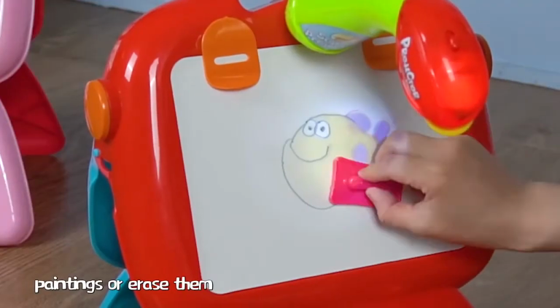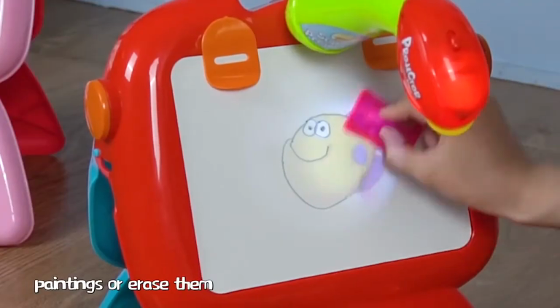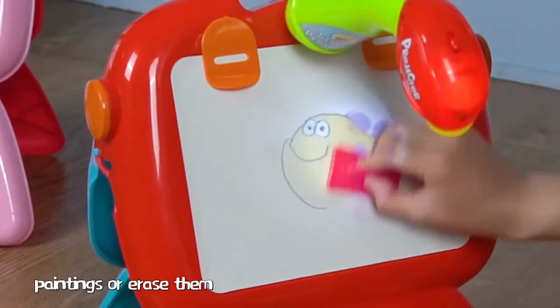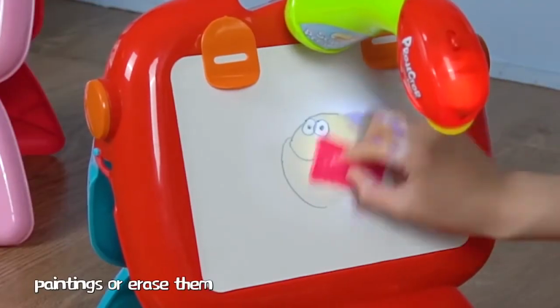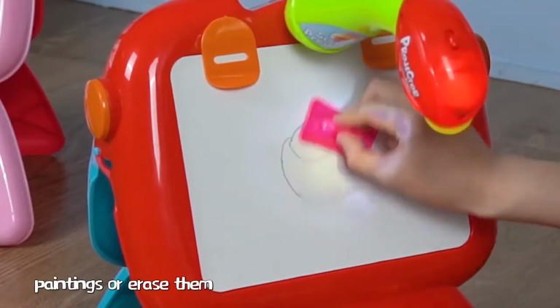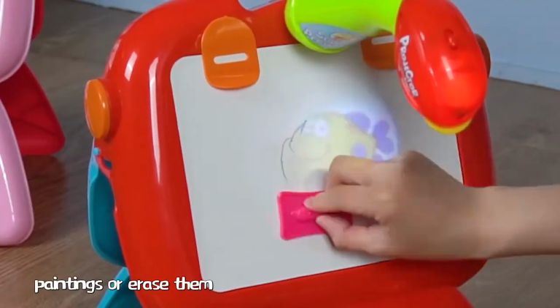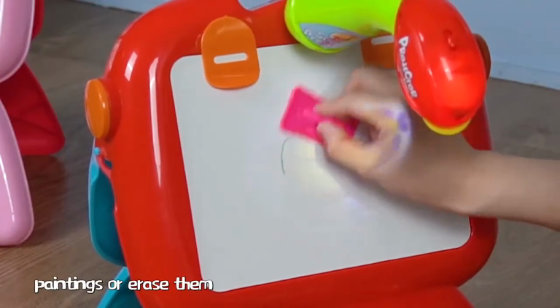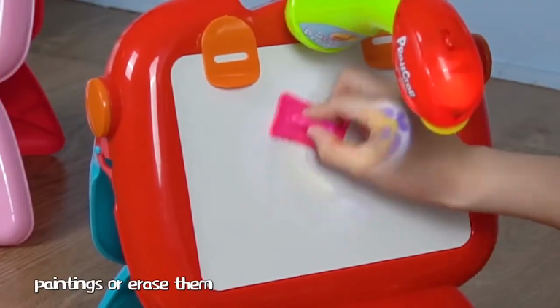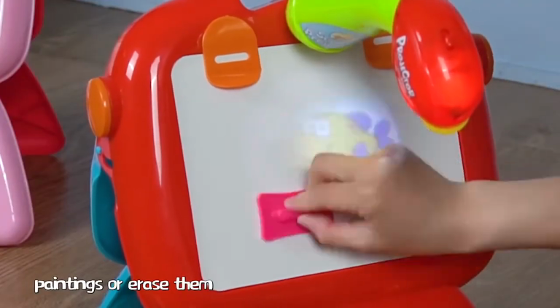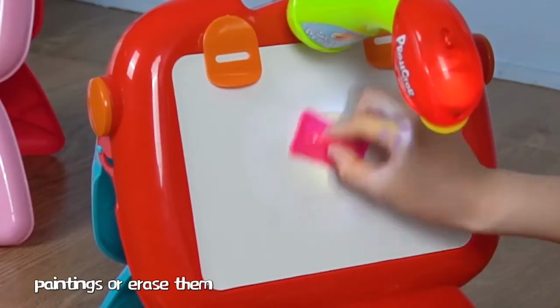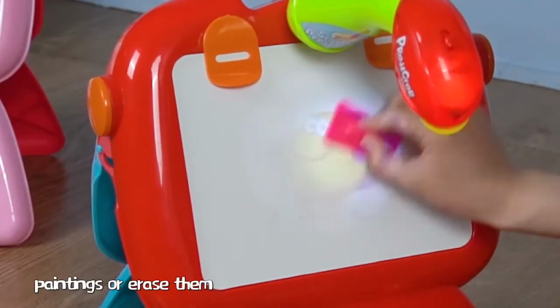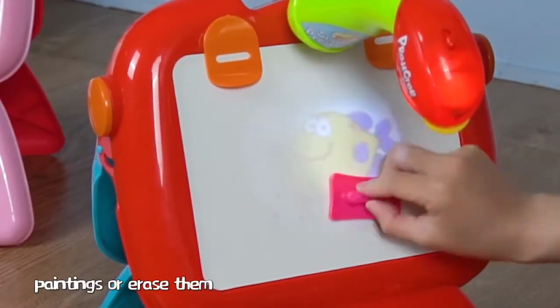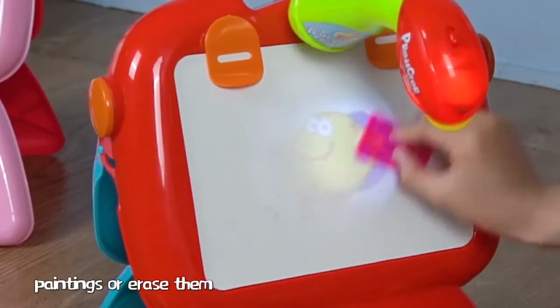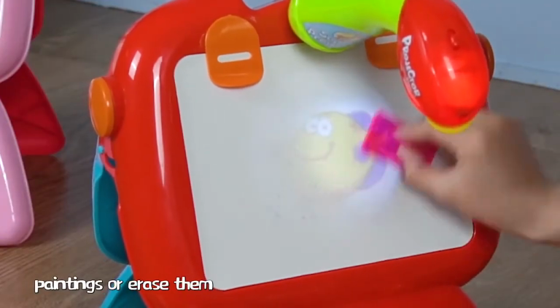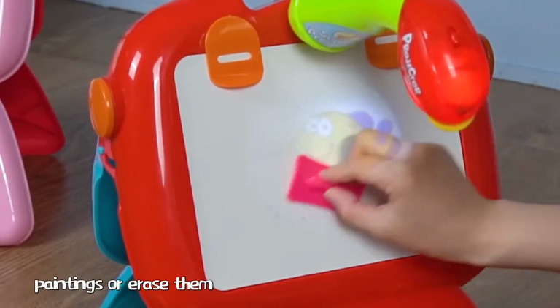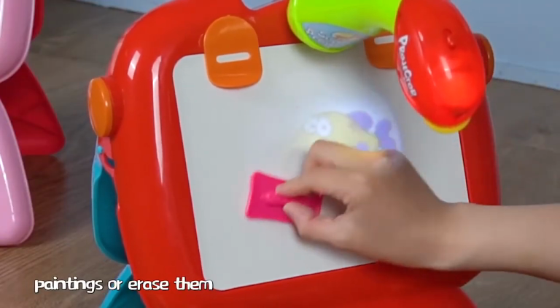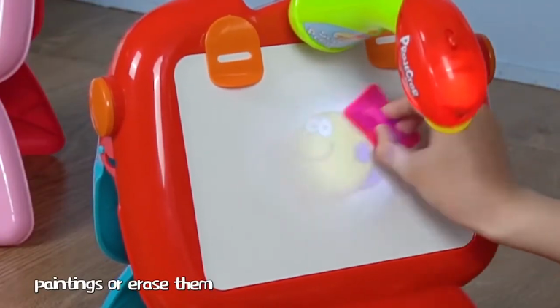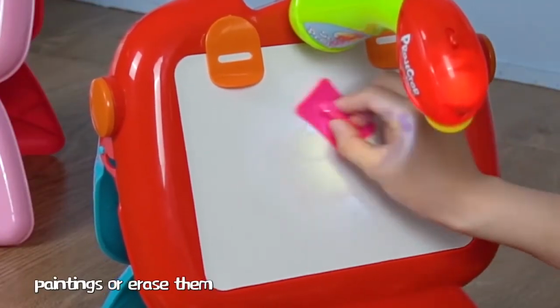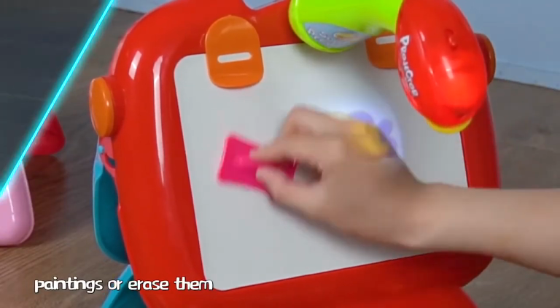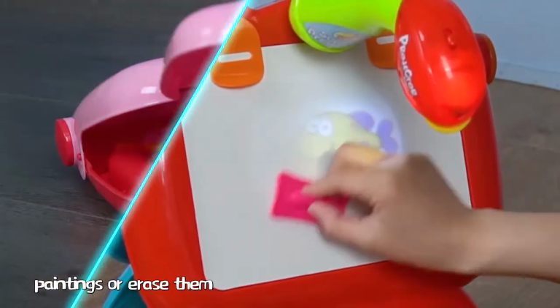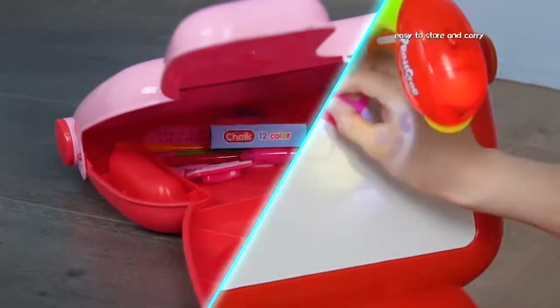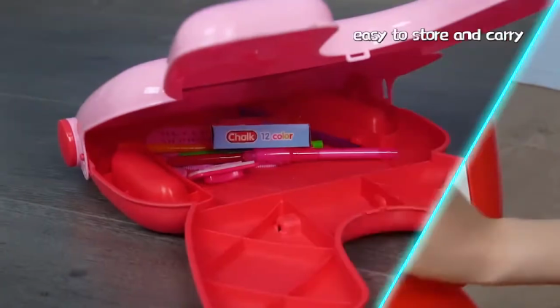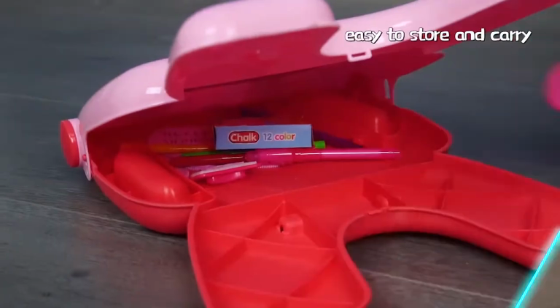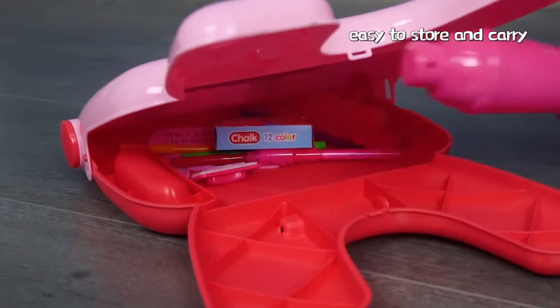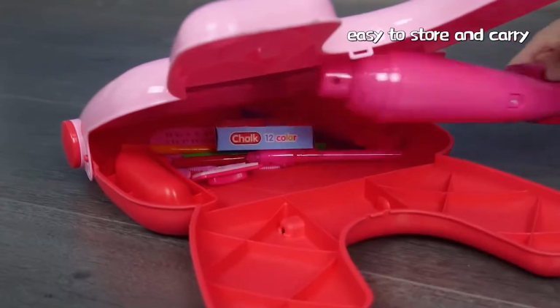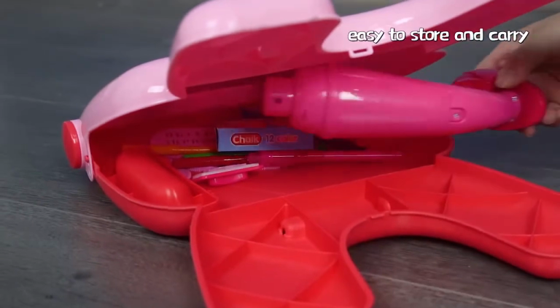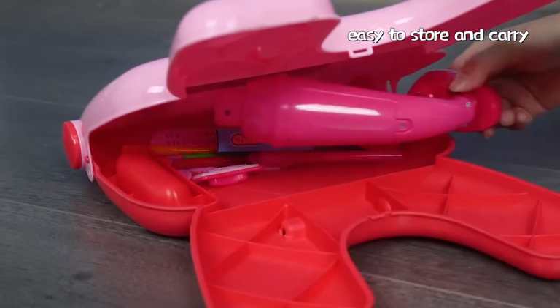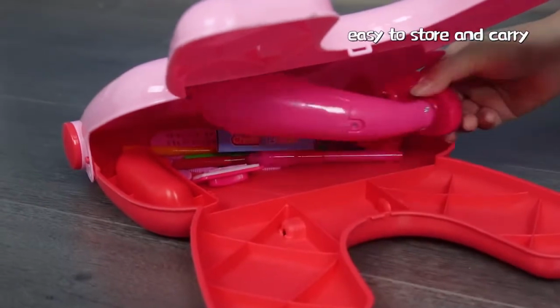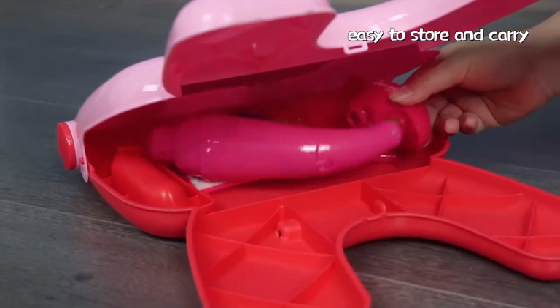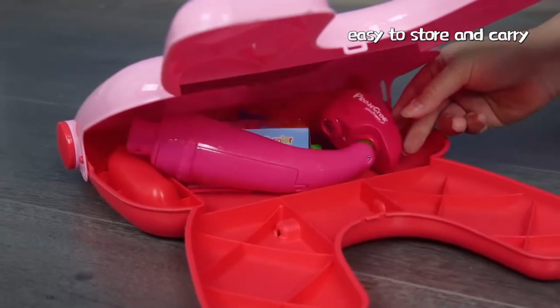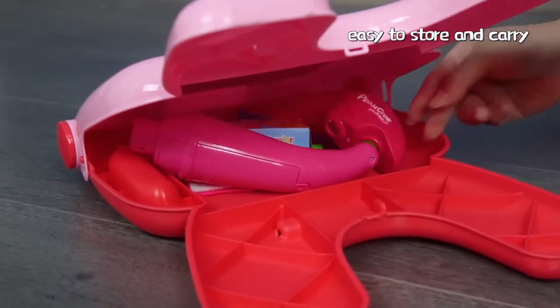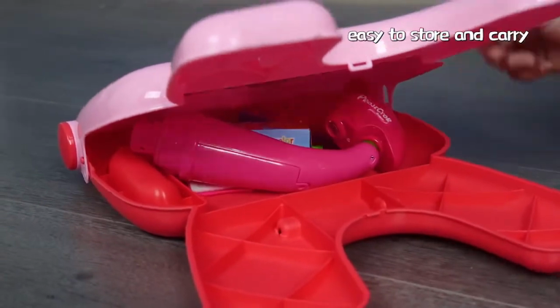Multiple accessories. Multiple fun. Easy to store and carry.